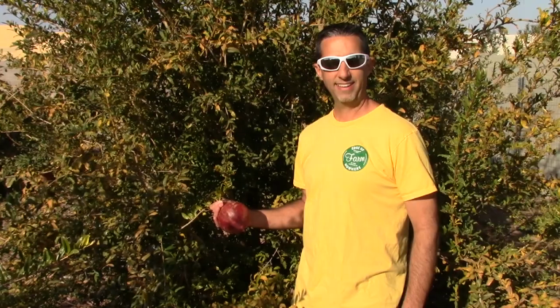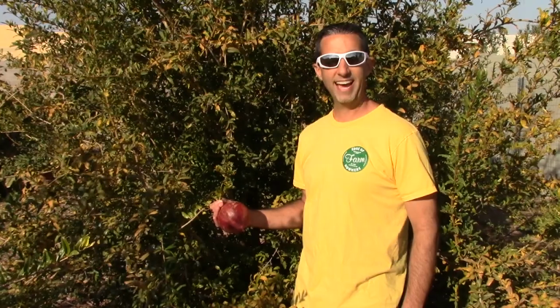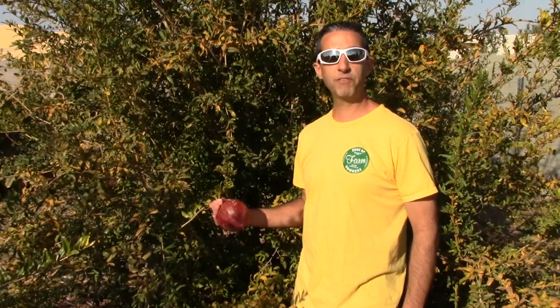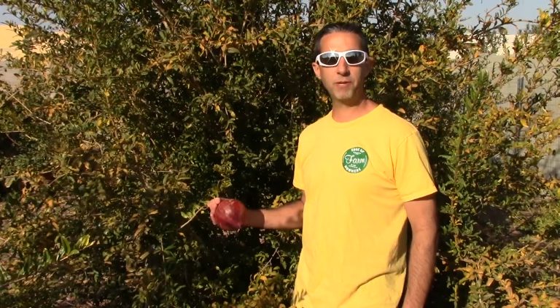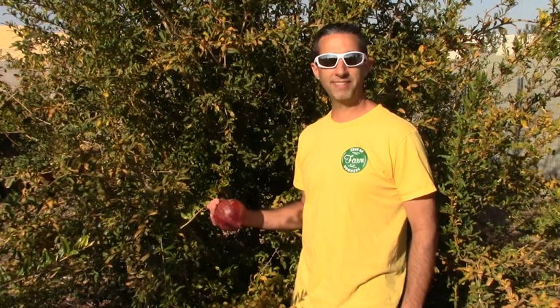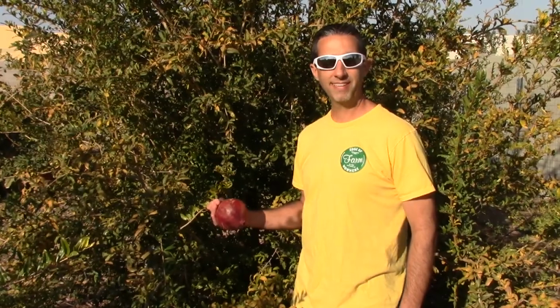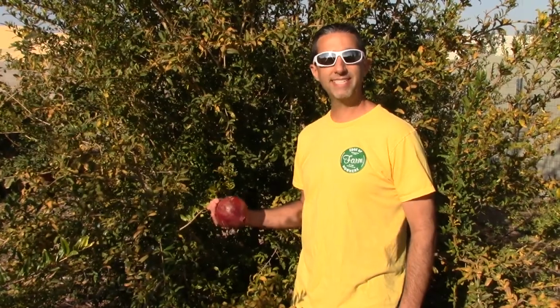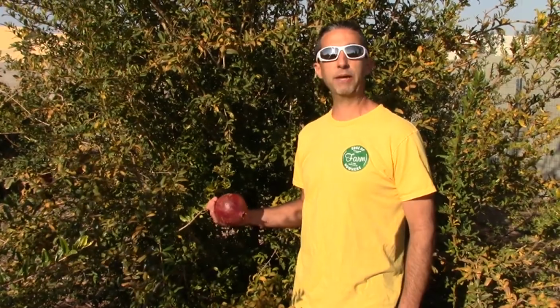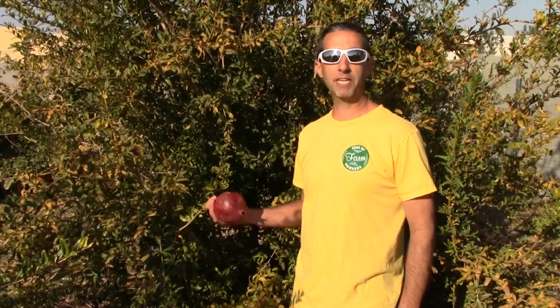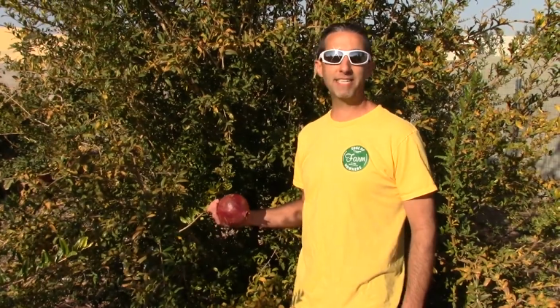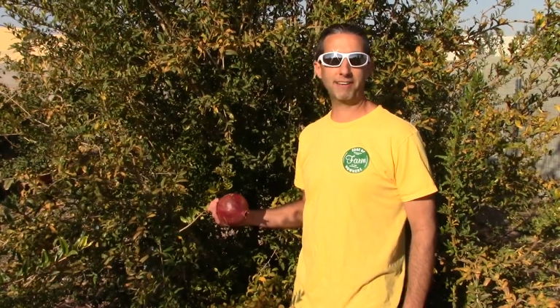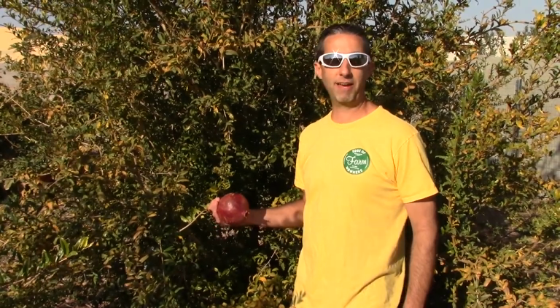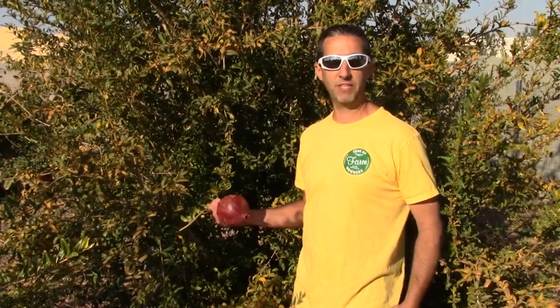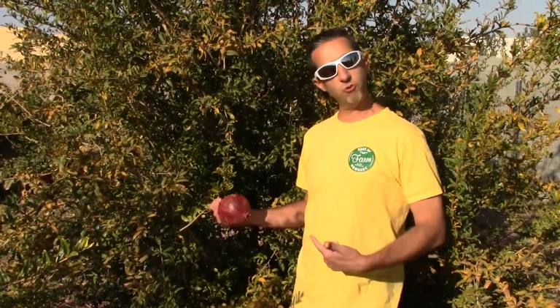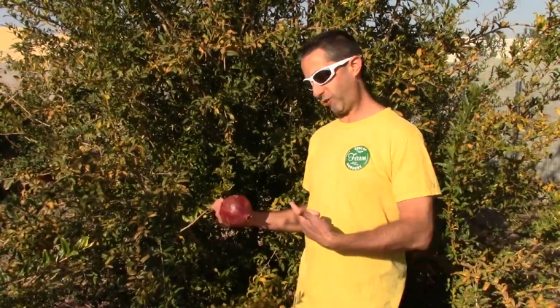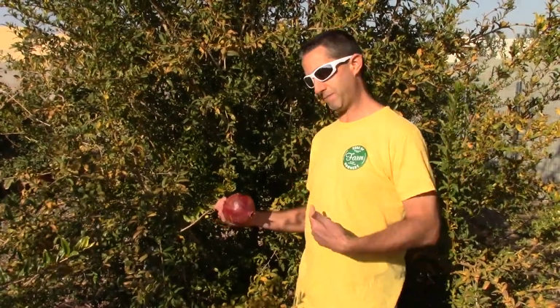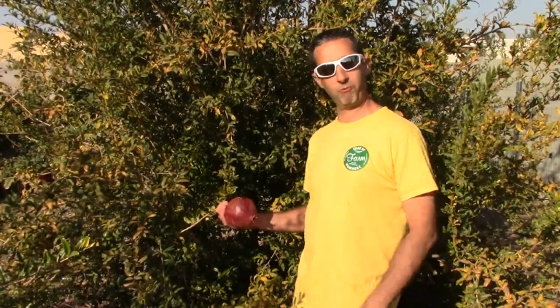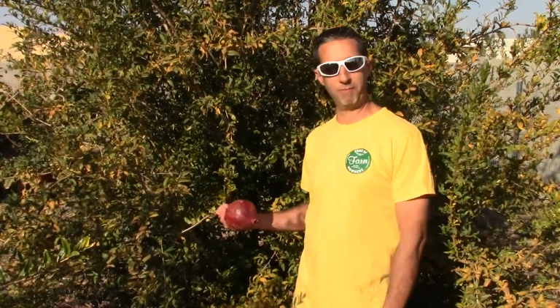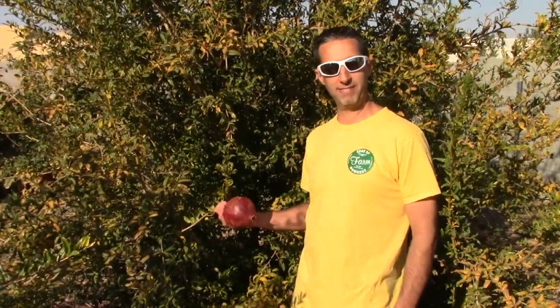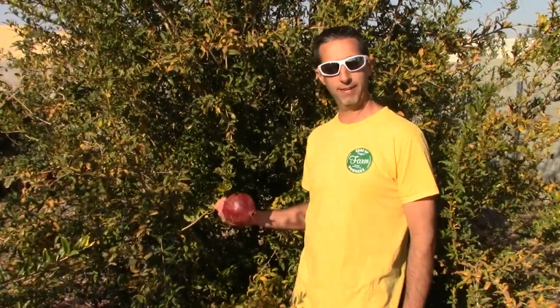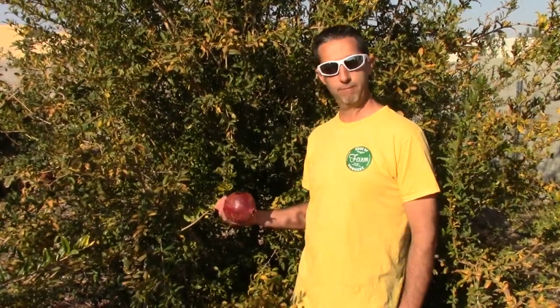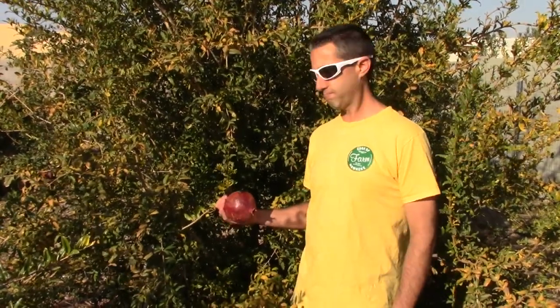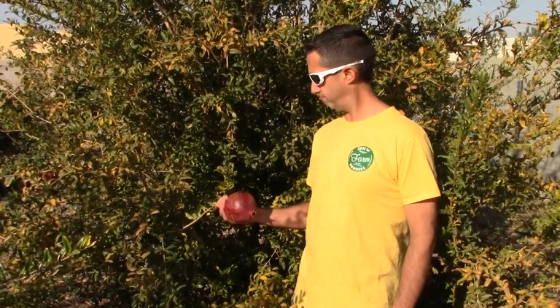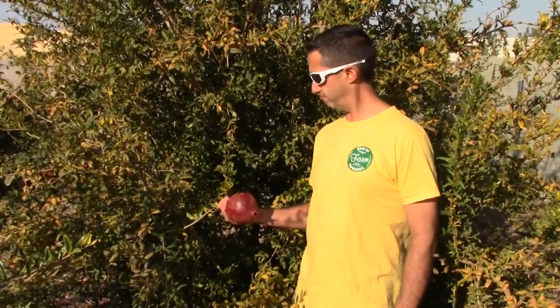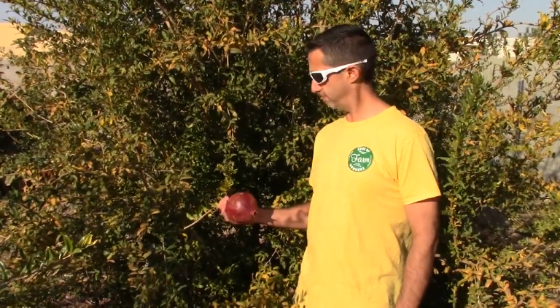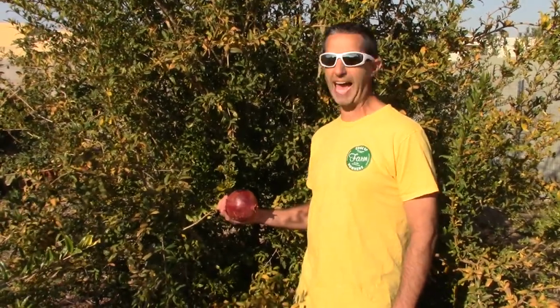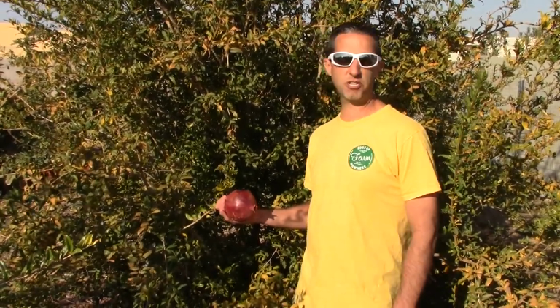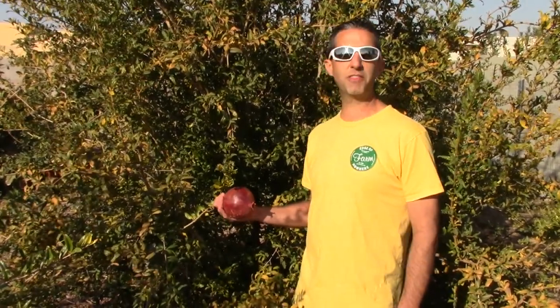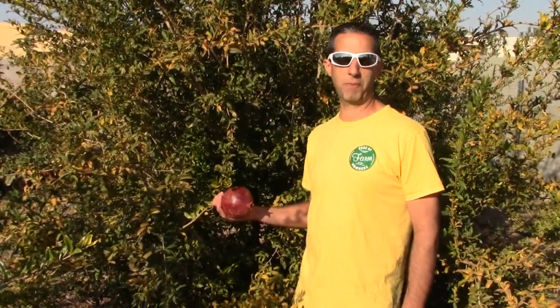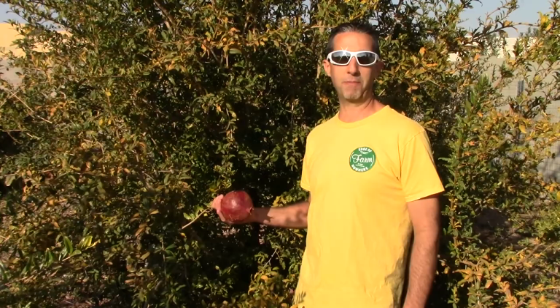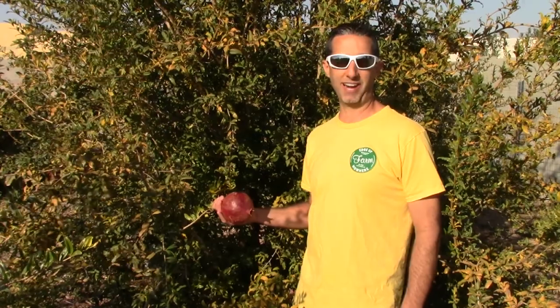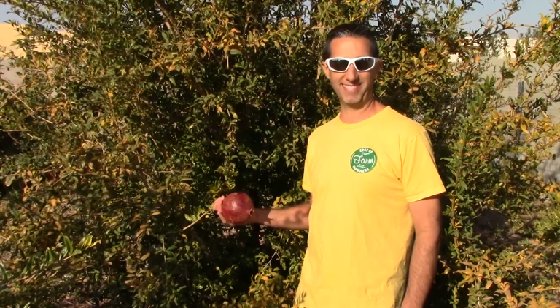Hi everyone, today we're going to be talking about these cool Christmas ornaments. Actually, they're pomegranates.